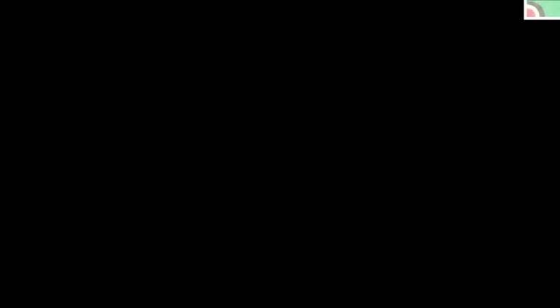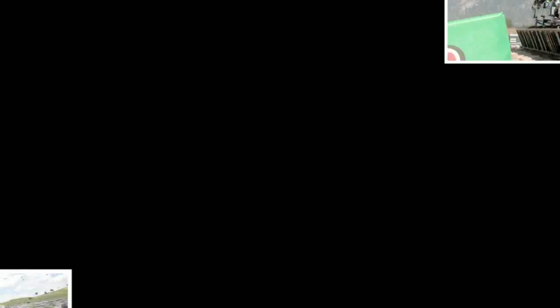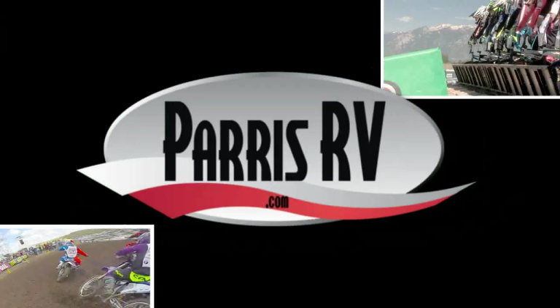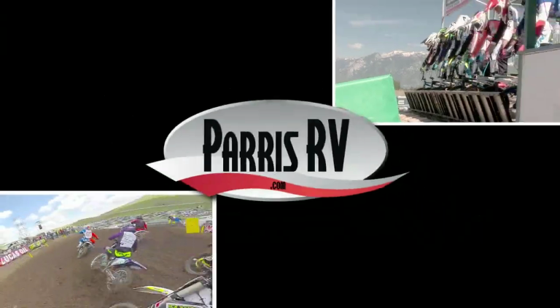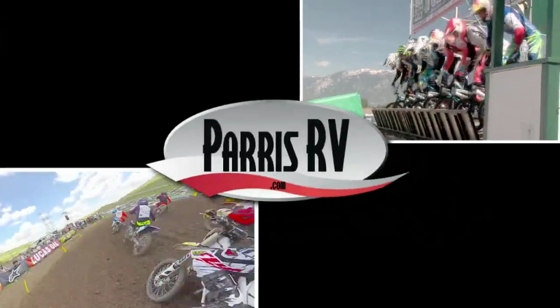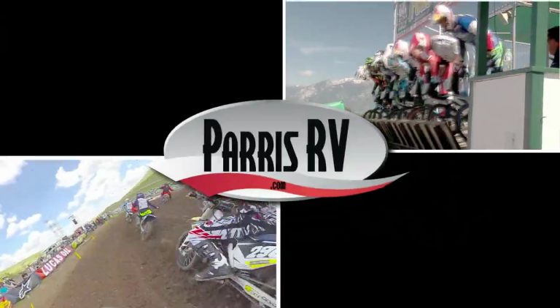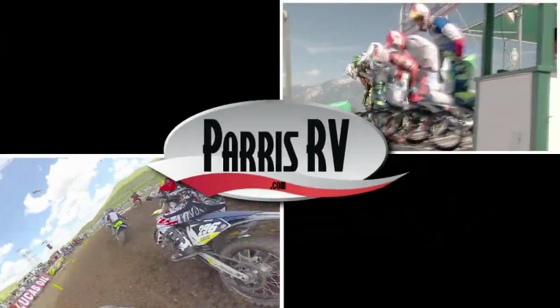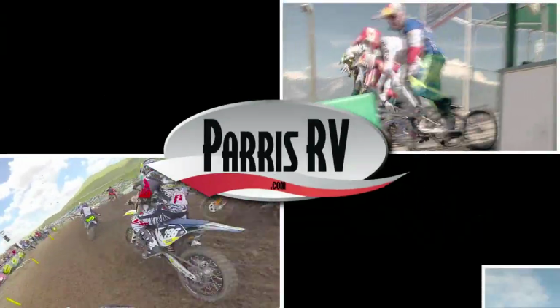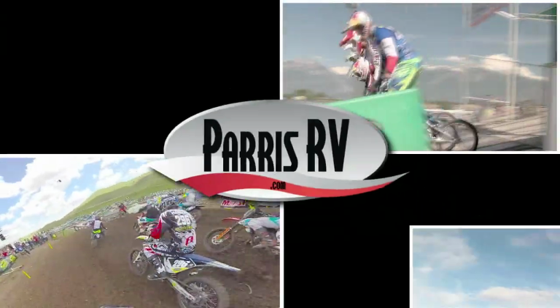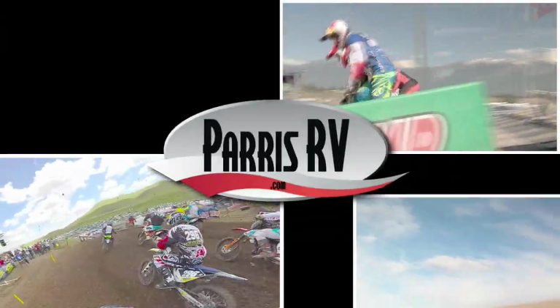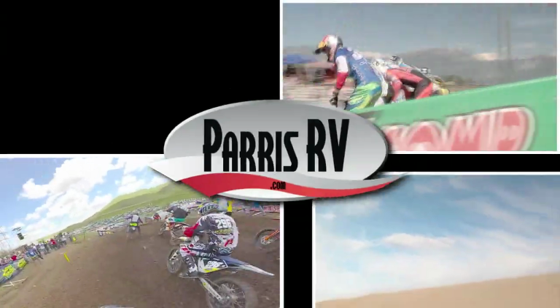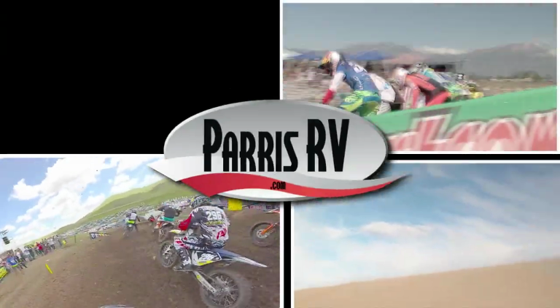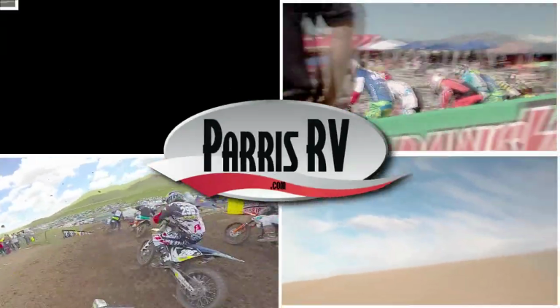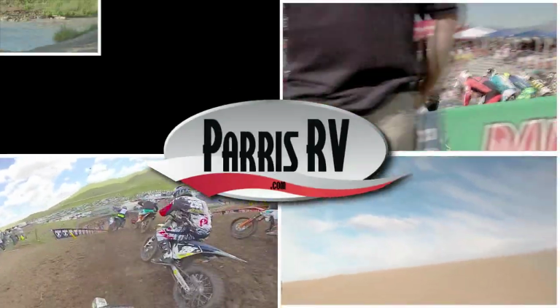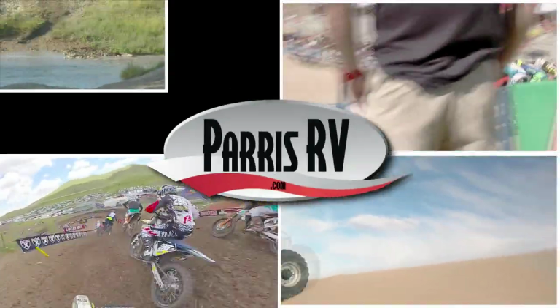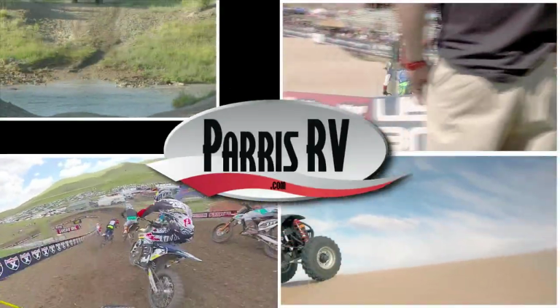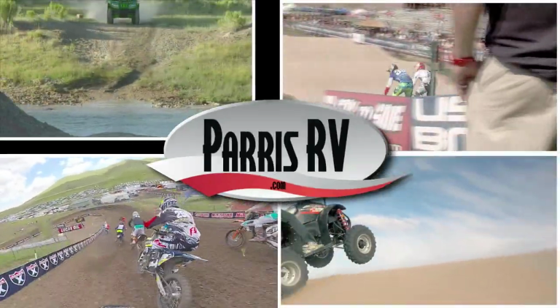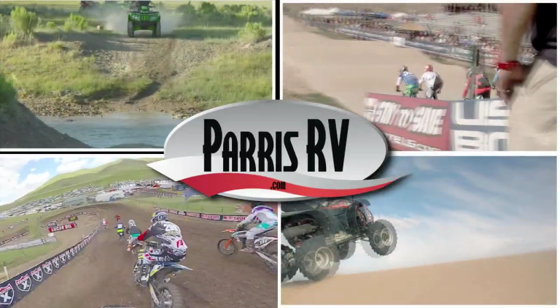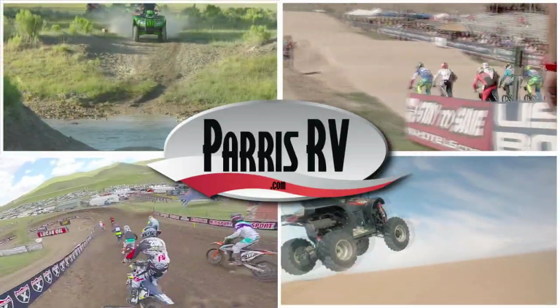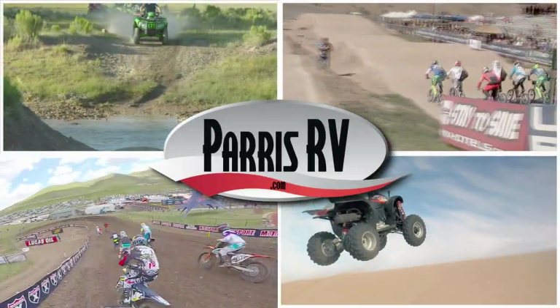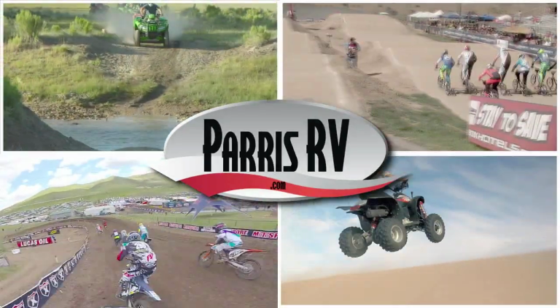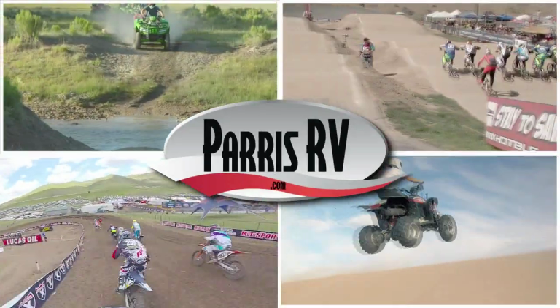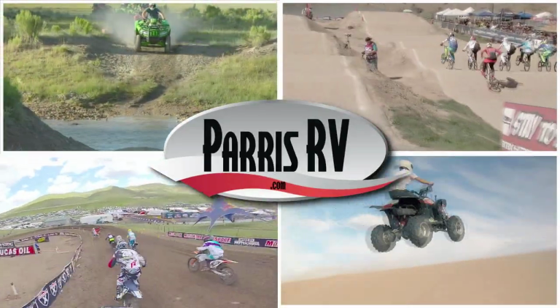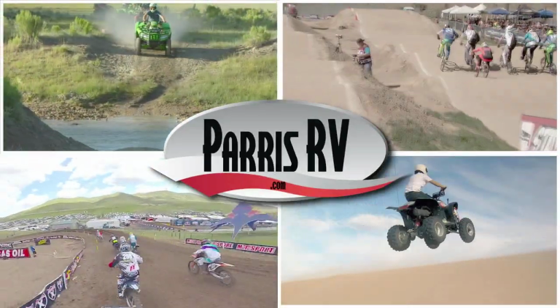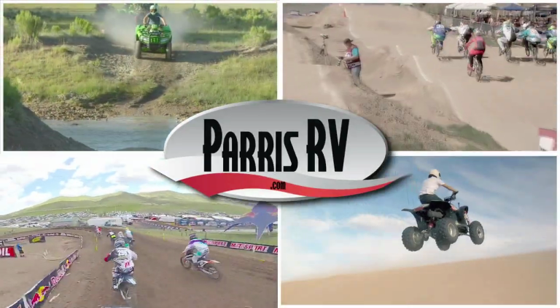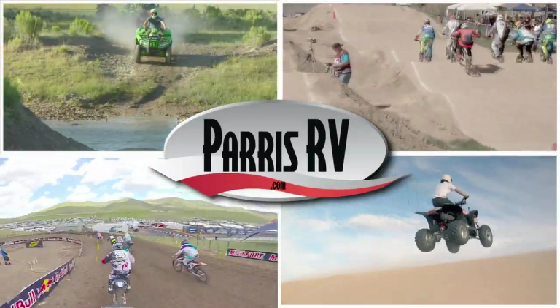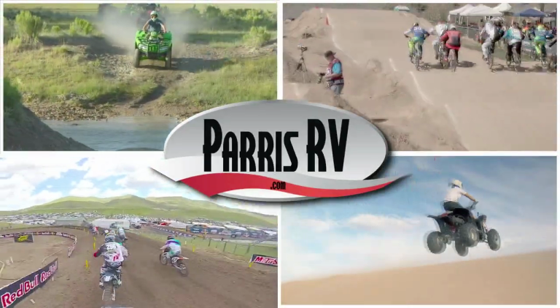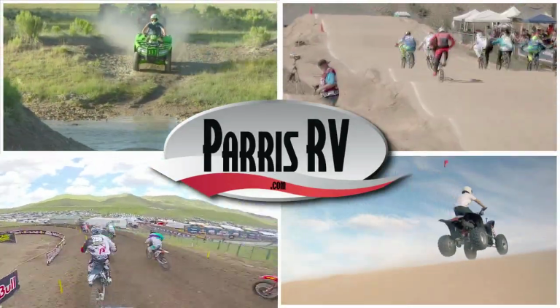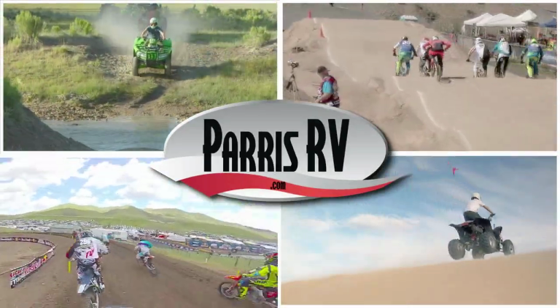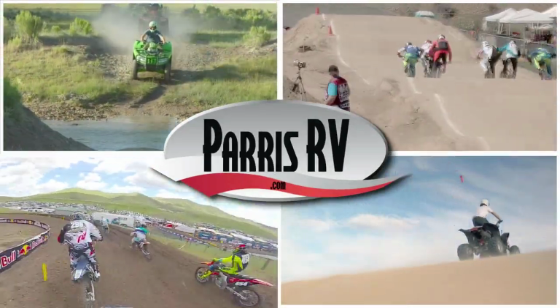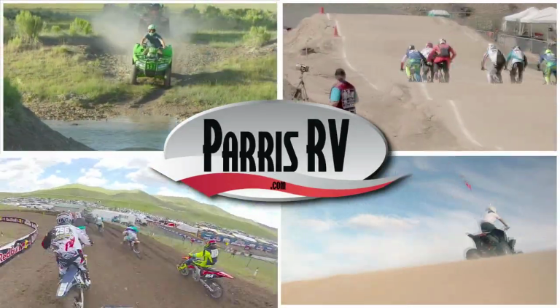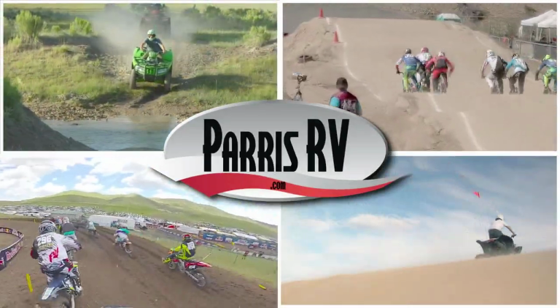Whether you're on the track, at the dunes, or in the mountains, Paris RV and Stryker are number one.